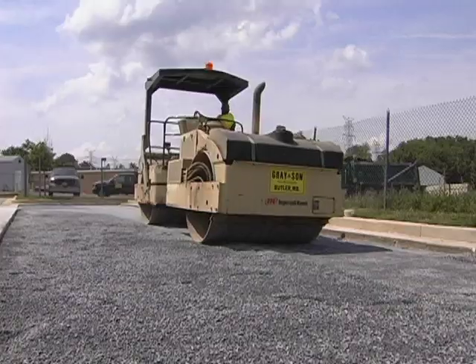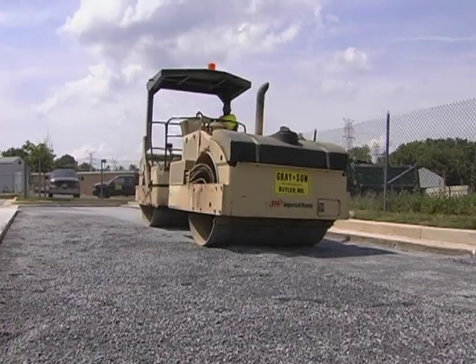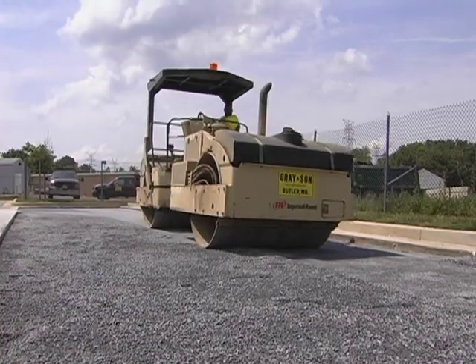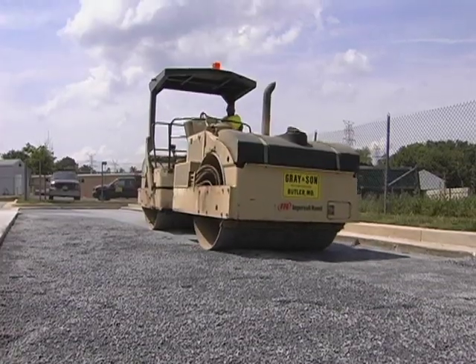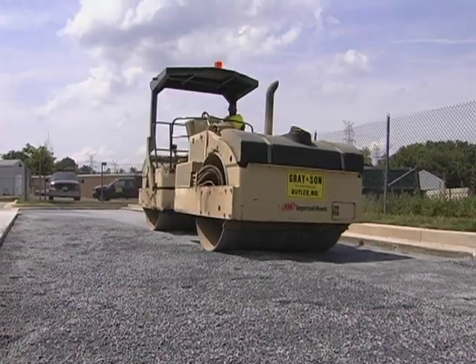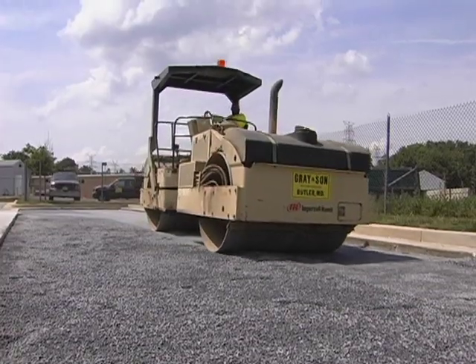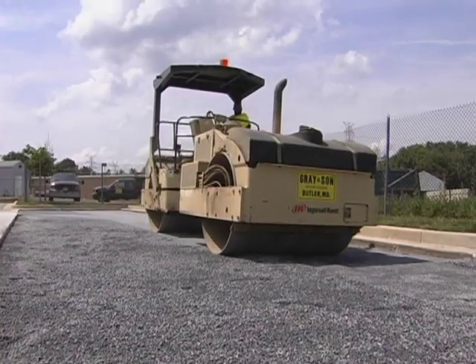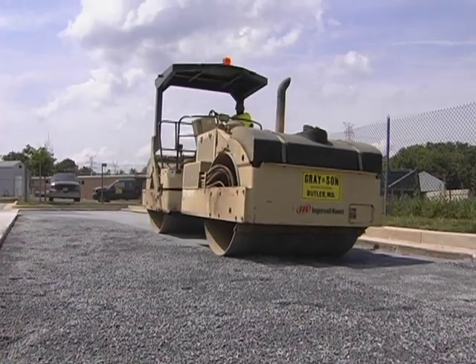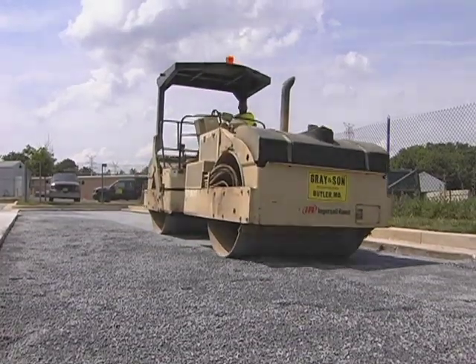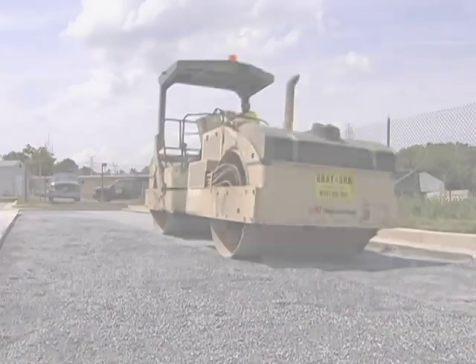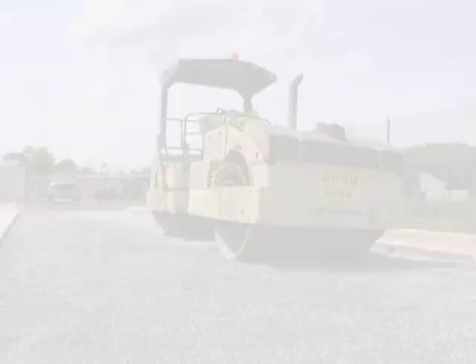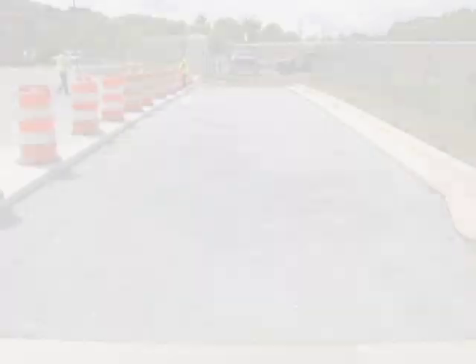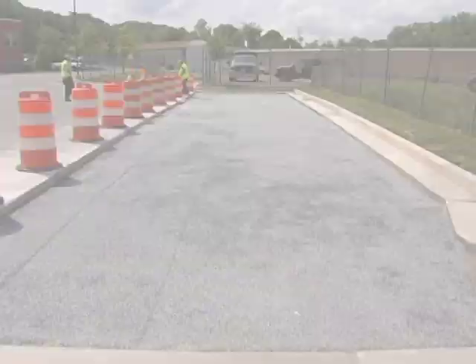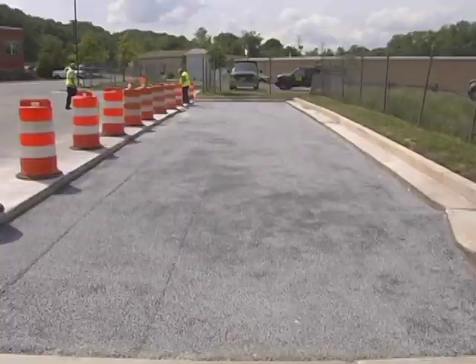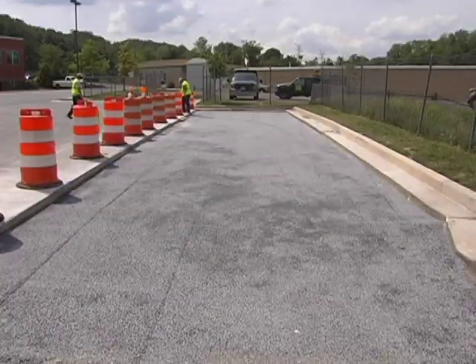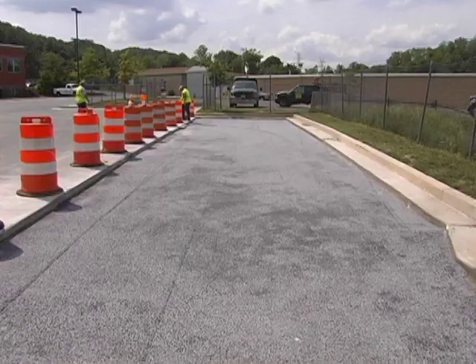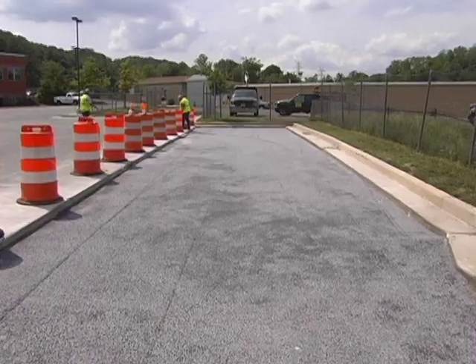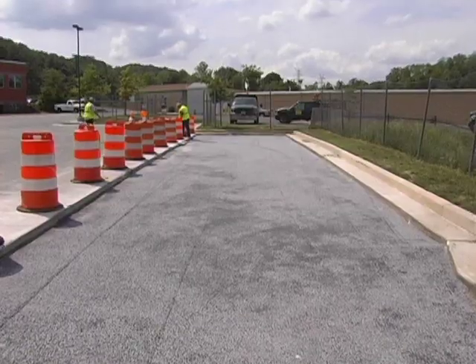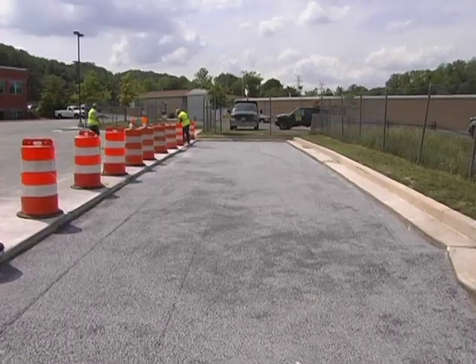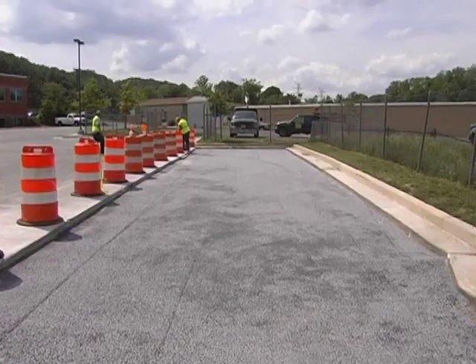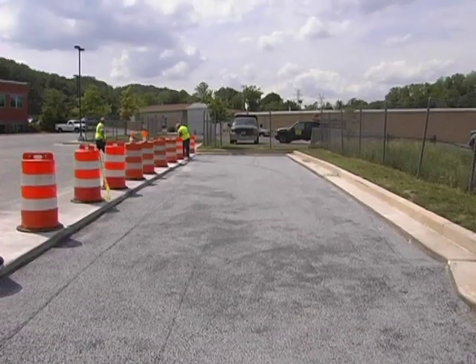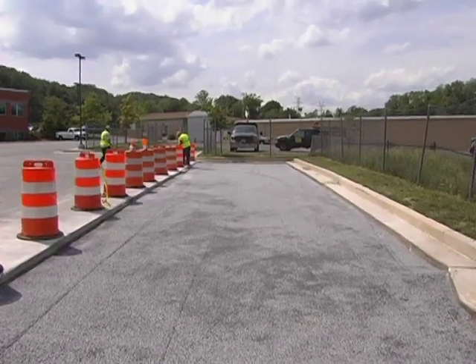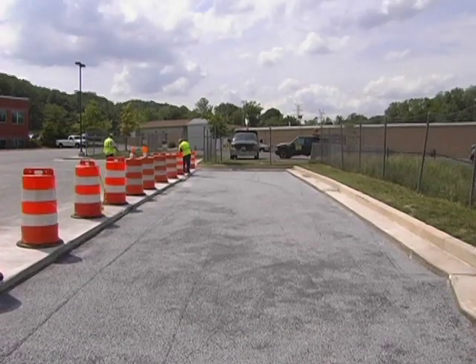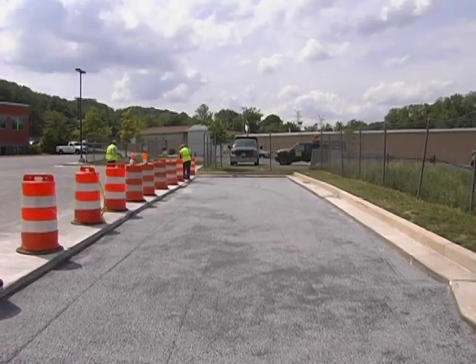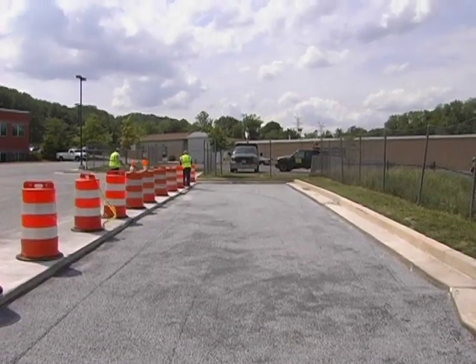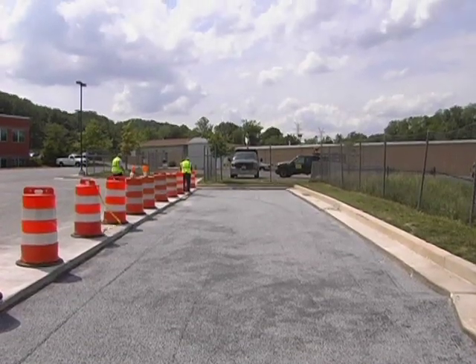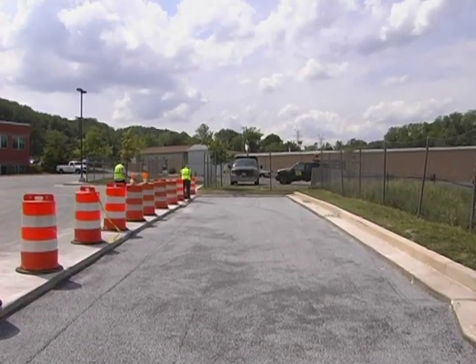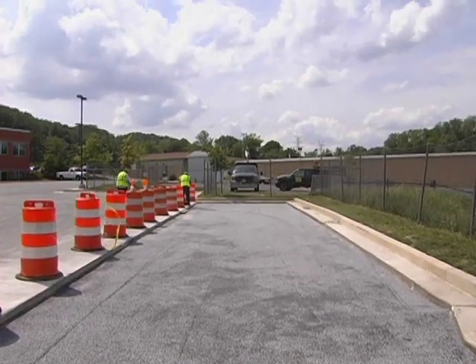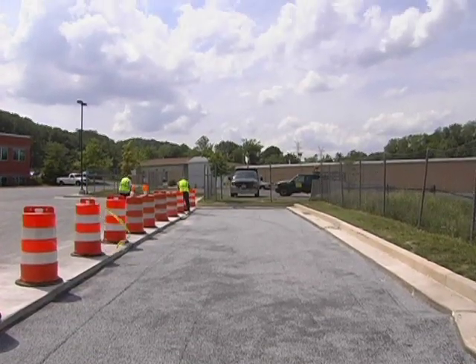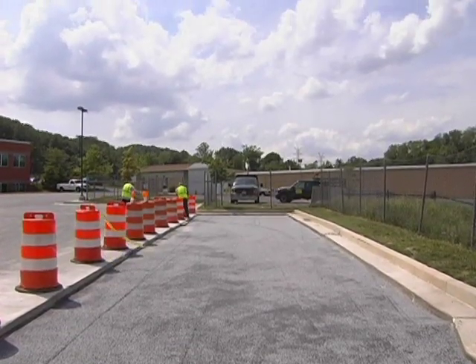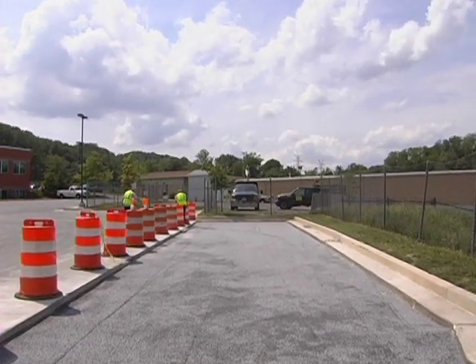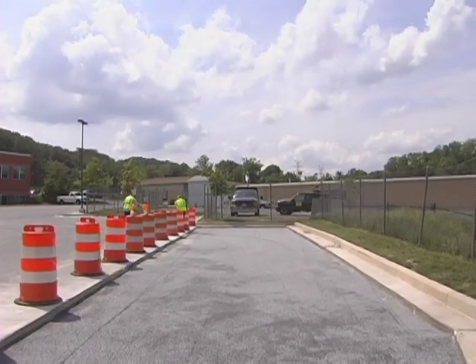After fine grading the choker course, the recharge bed is ready for the placement of the porous pavement.